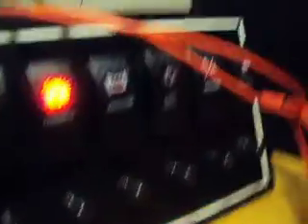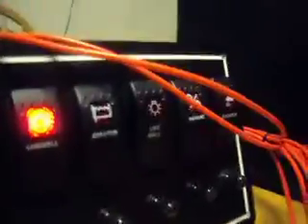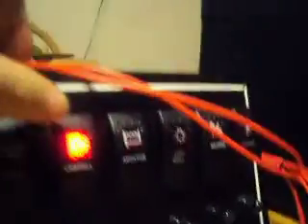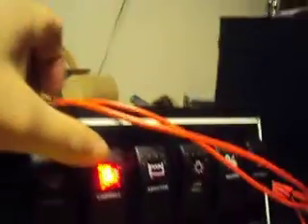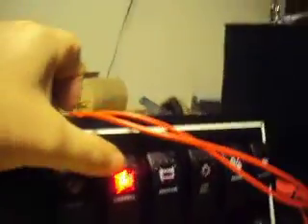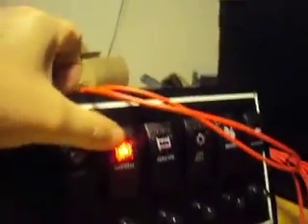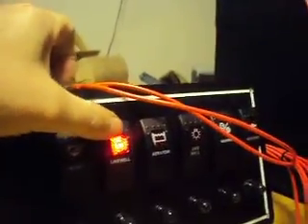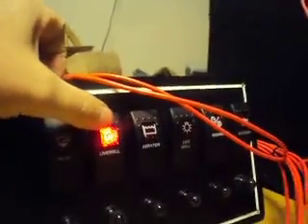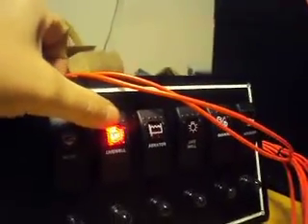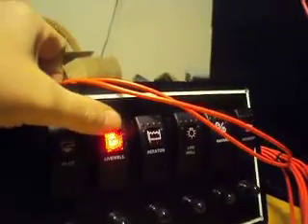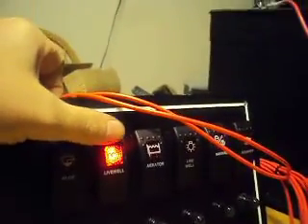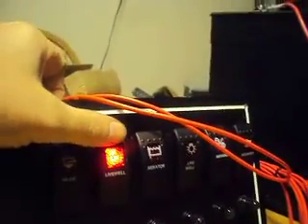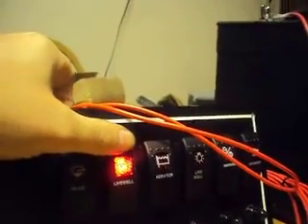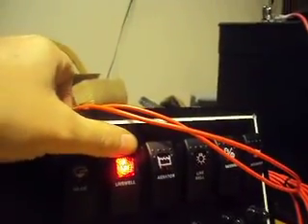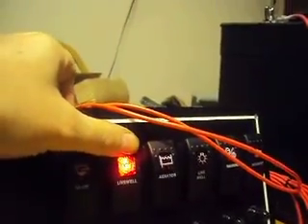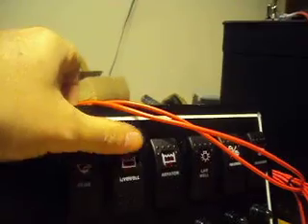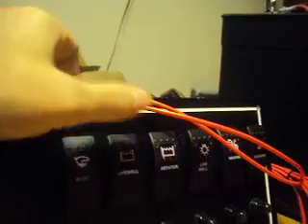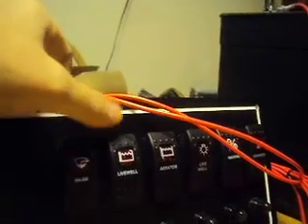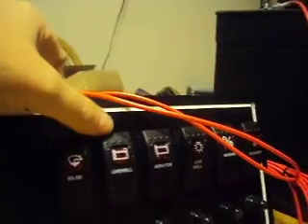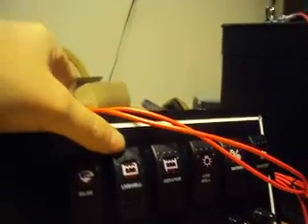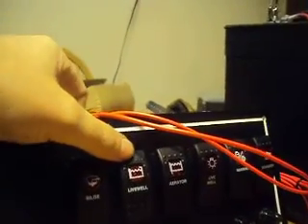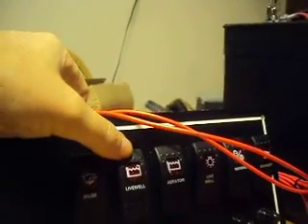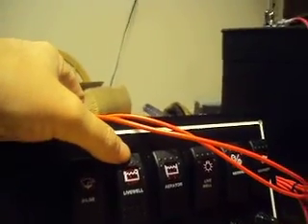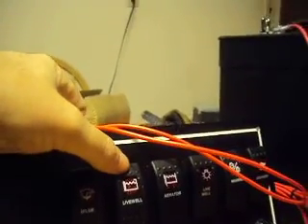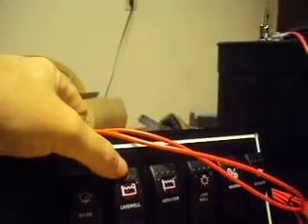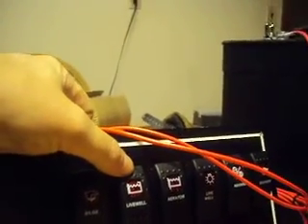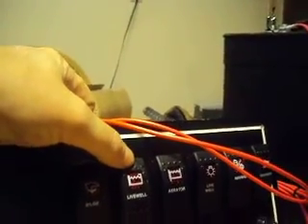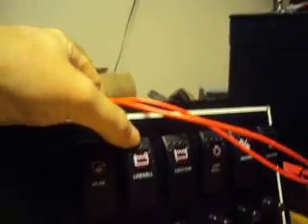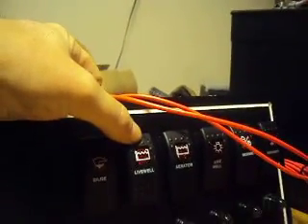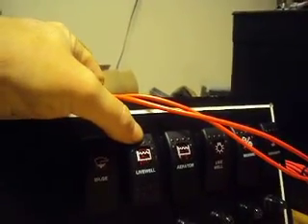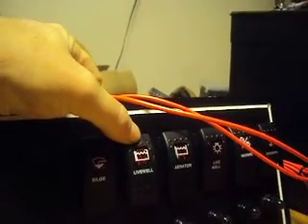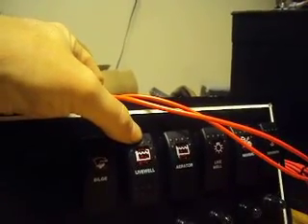And that's that. And of course, just being a three-way switch, there's a manual fill as well.